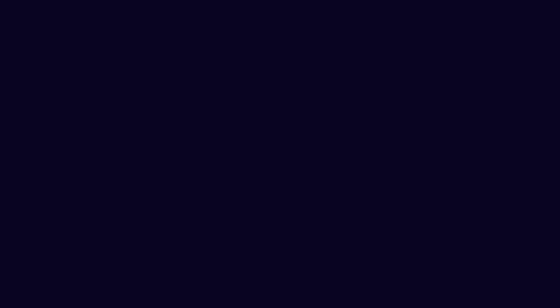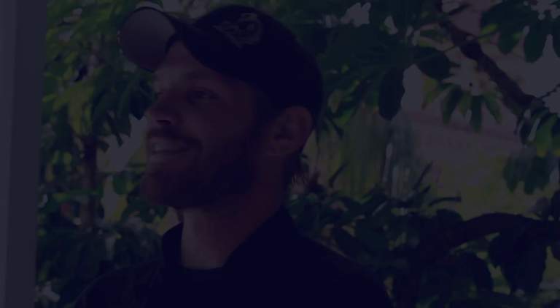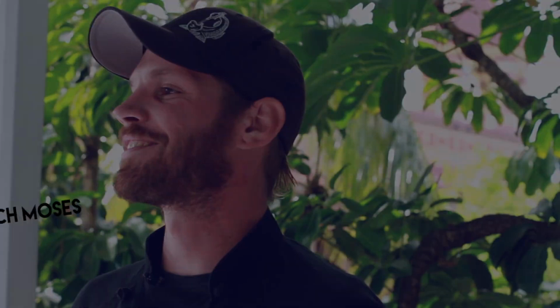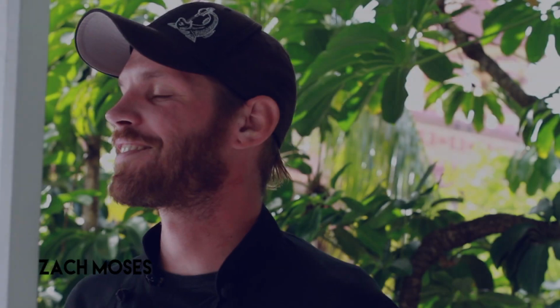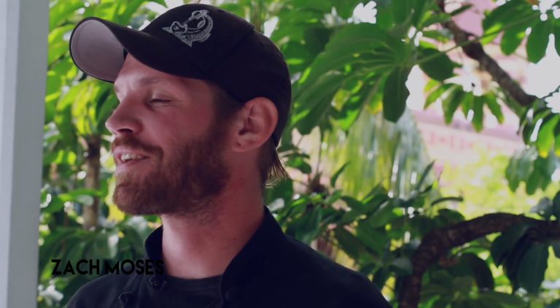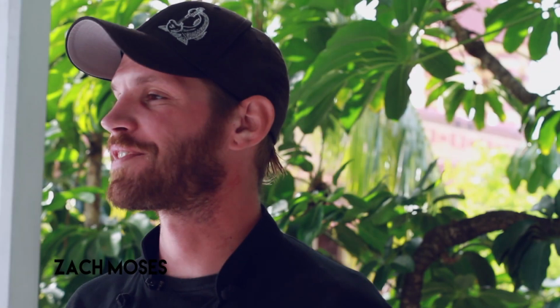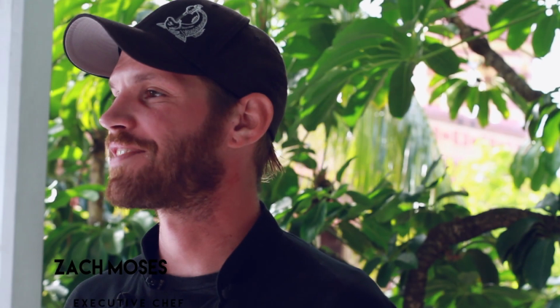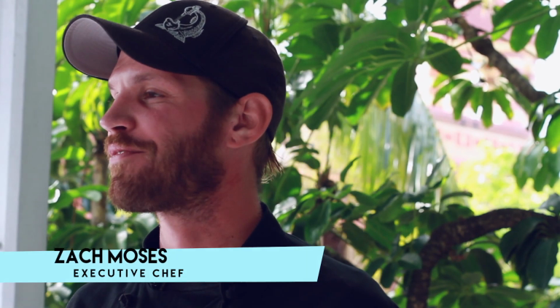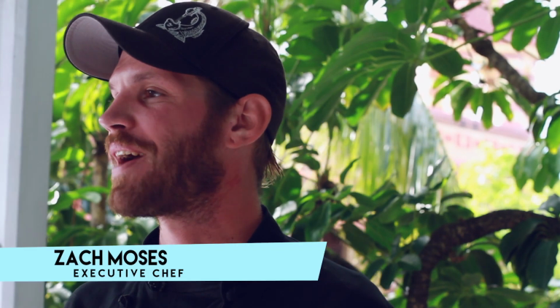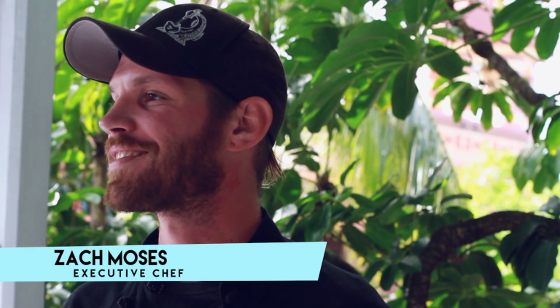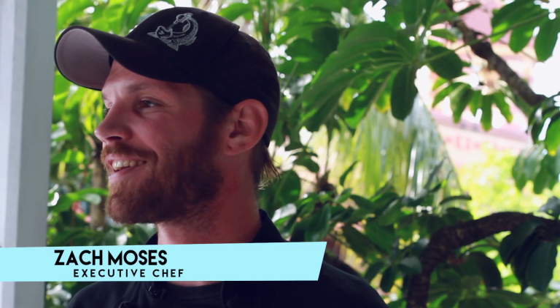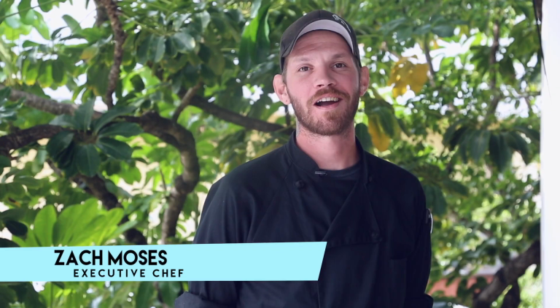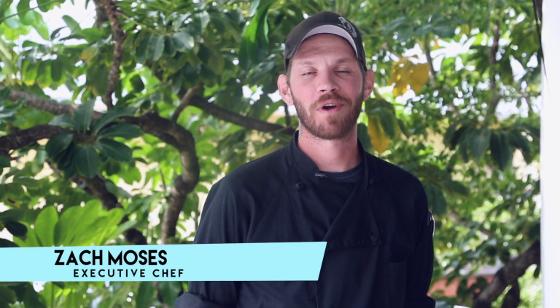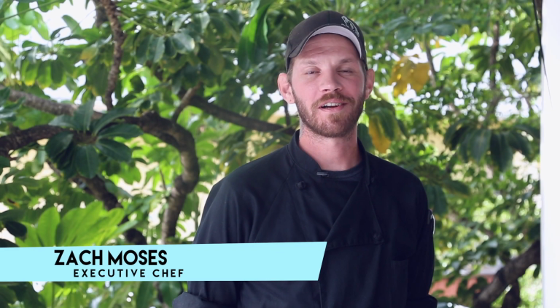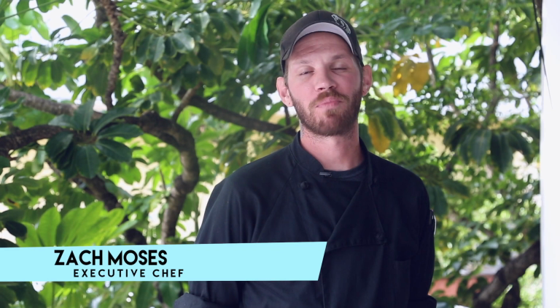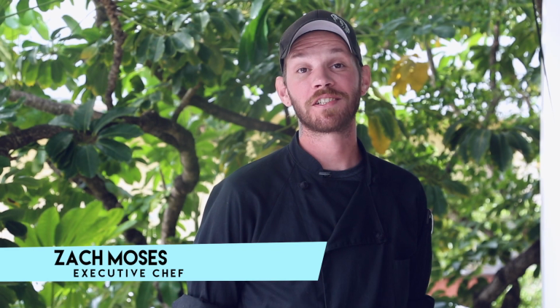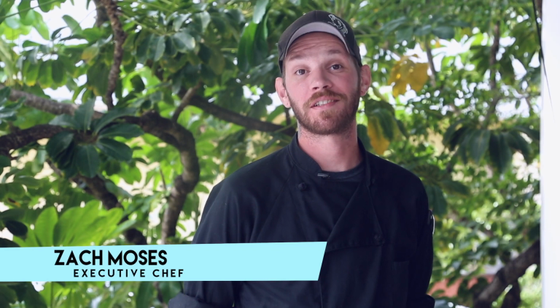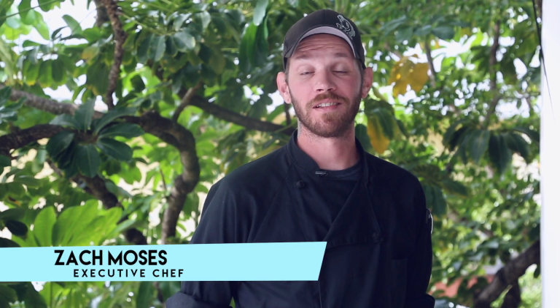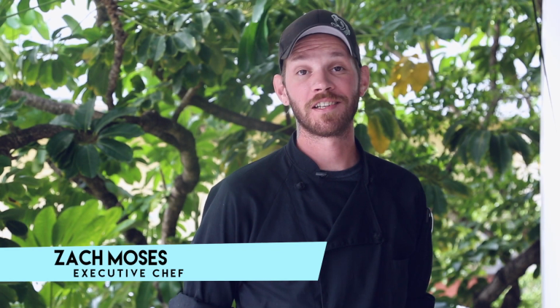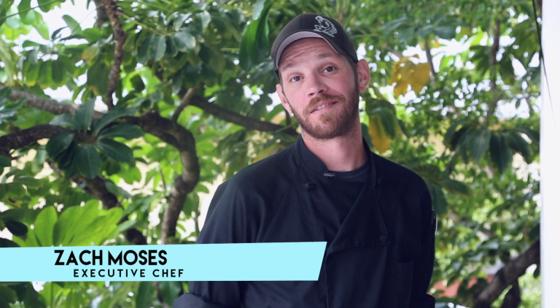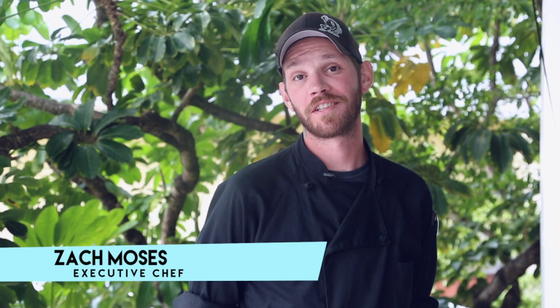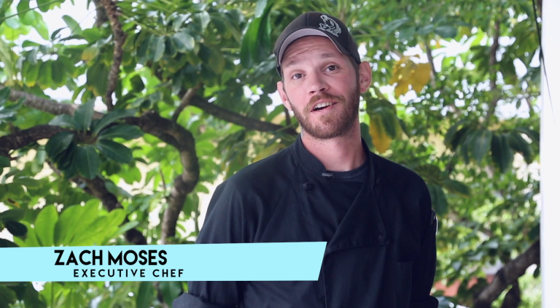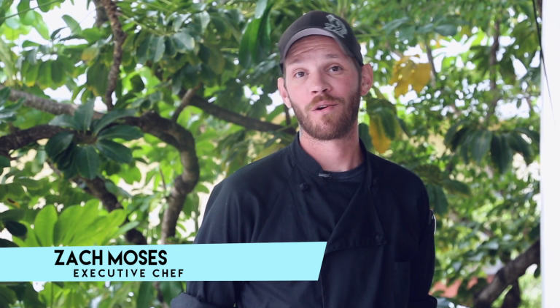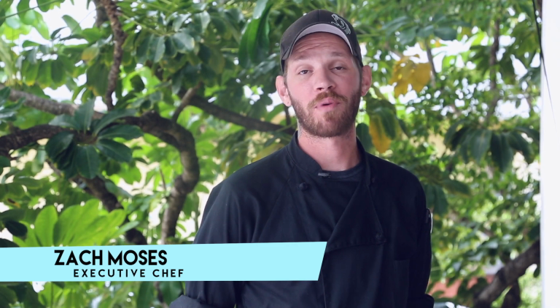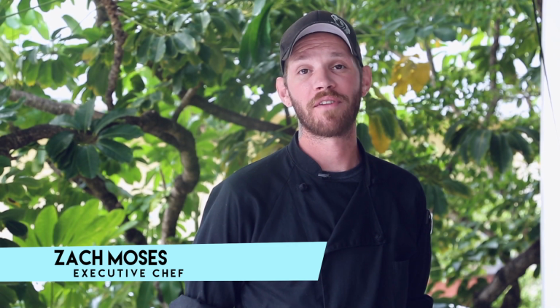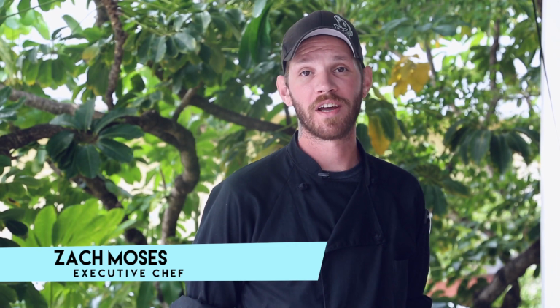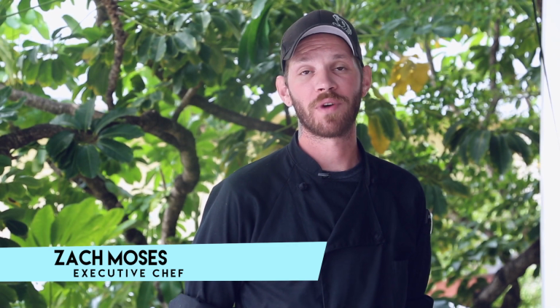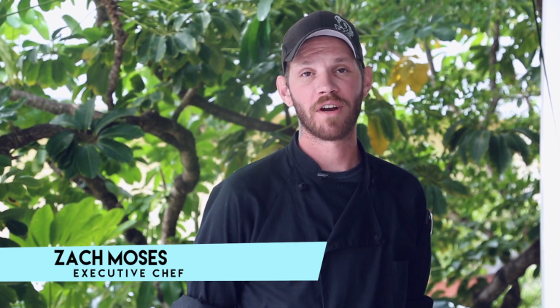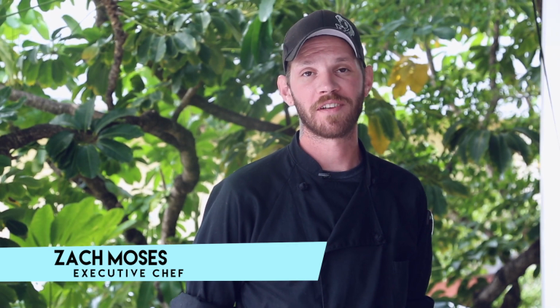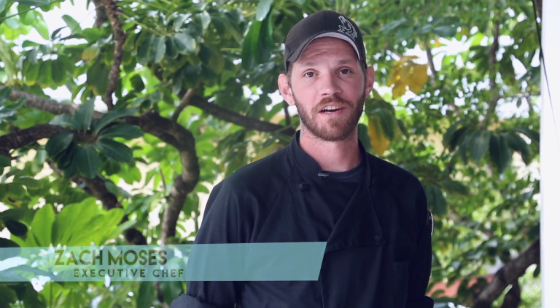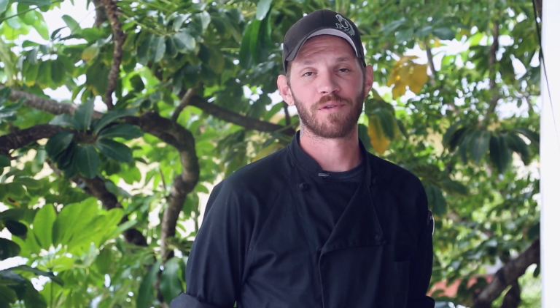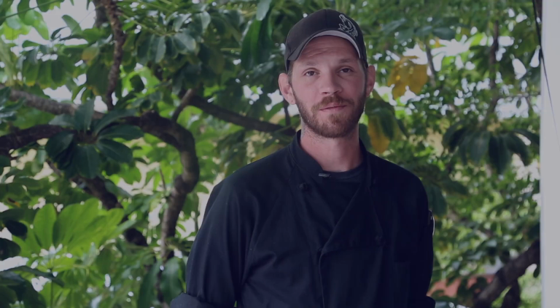This is Executive Chef Zach from Bagatelle restaurant. Whether it's brunch, lunch, dinner, or a private event, we have everything here for you.